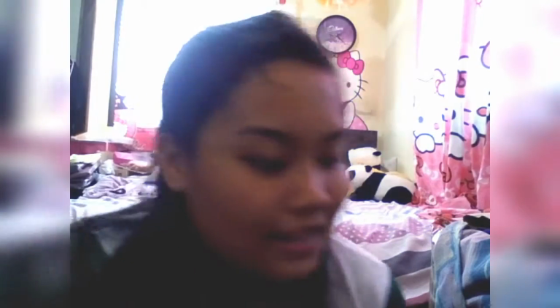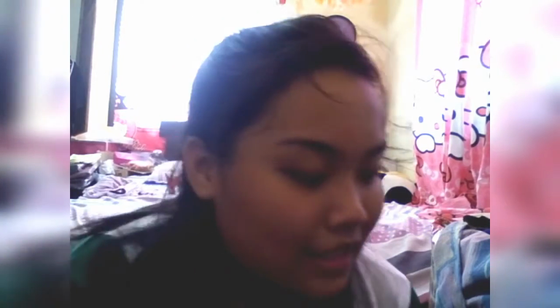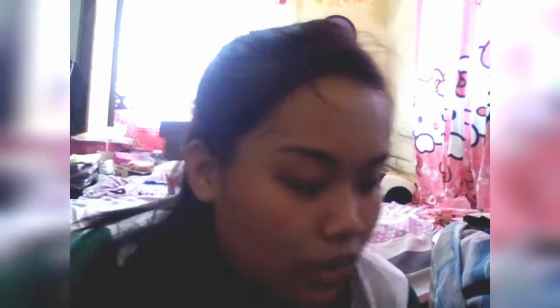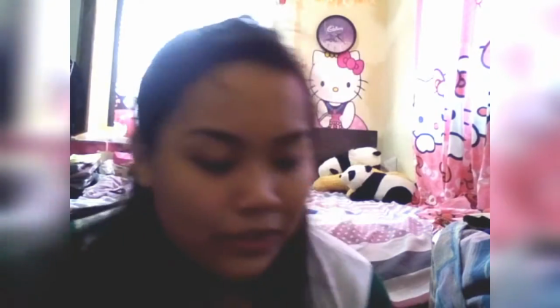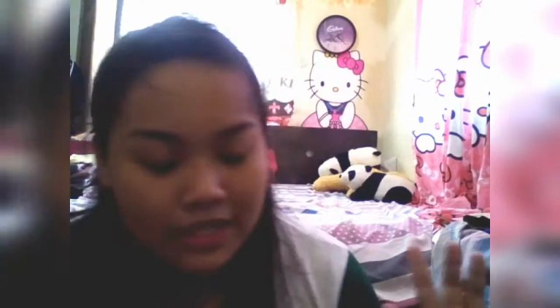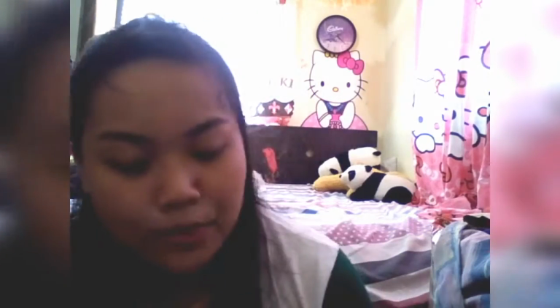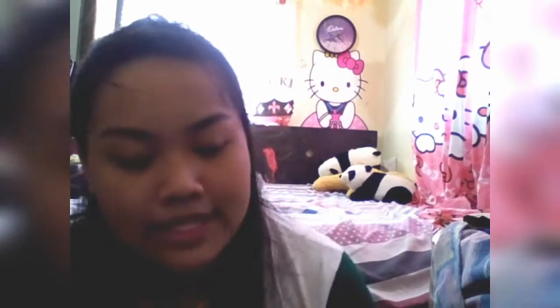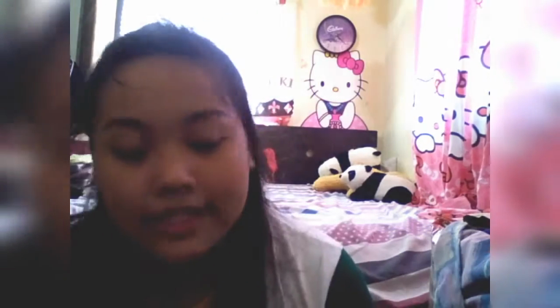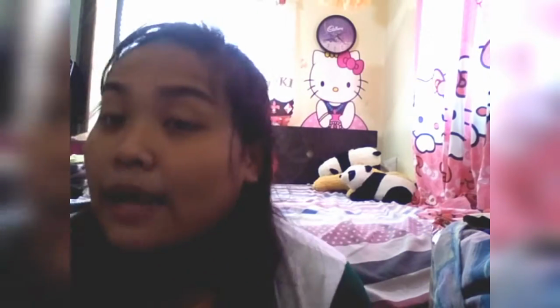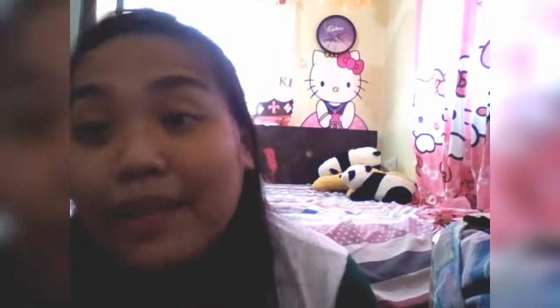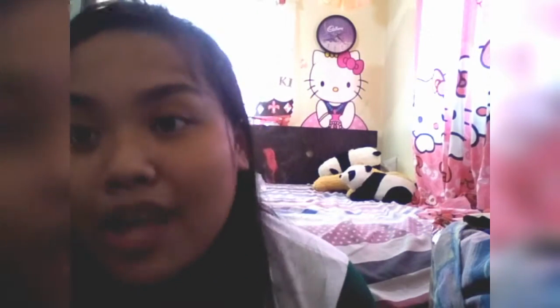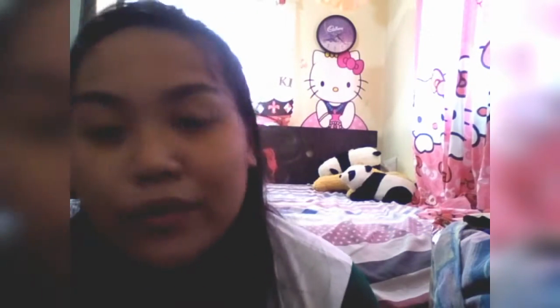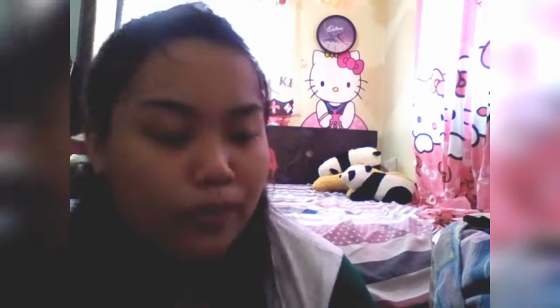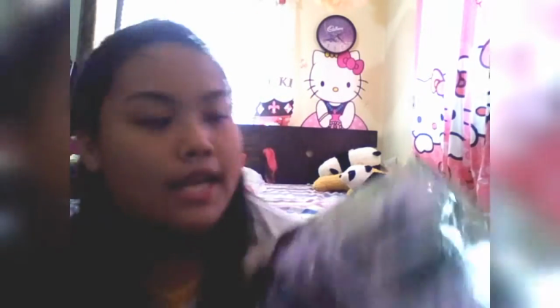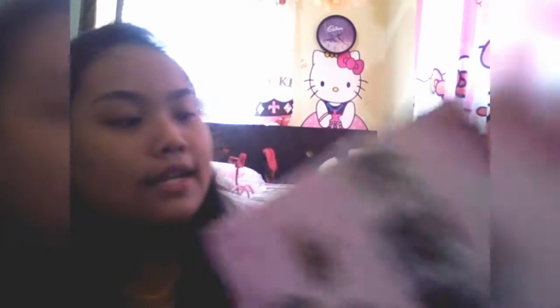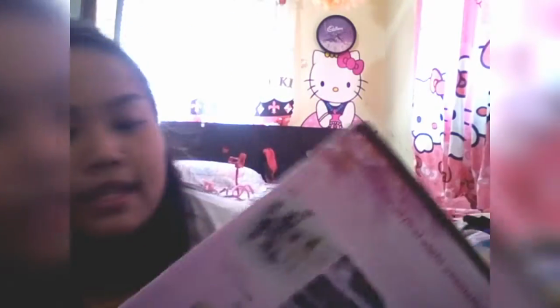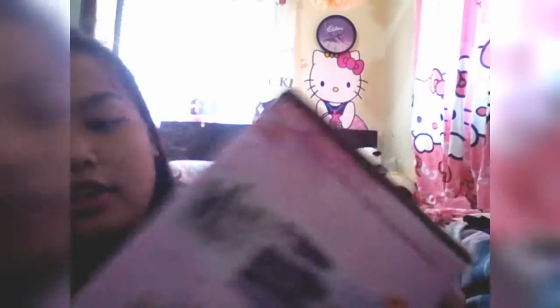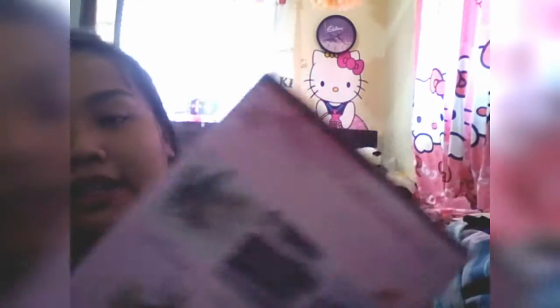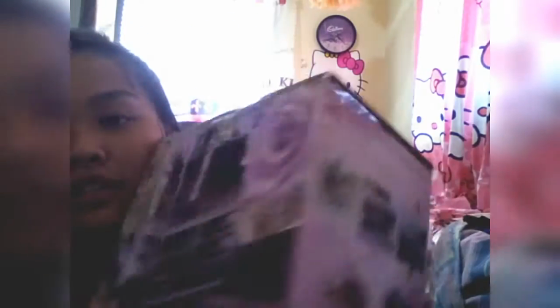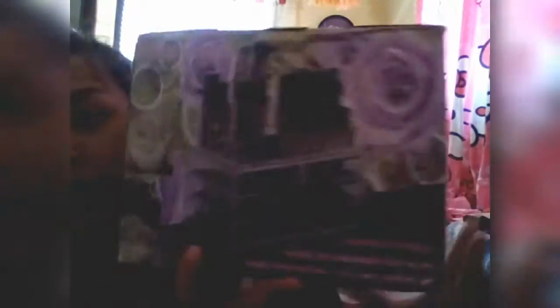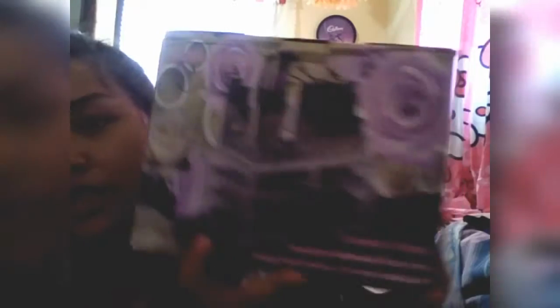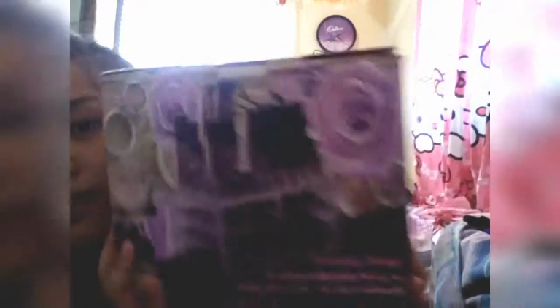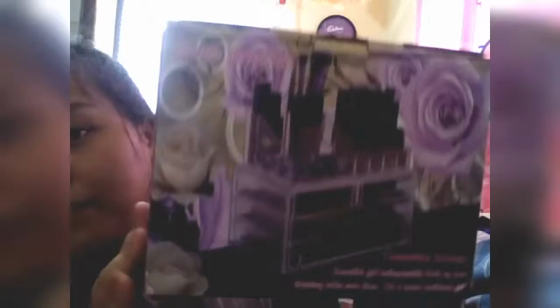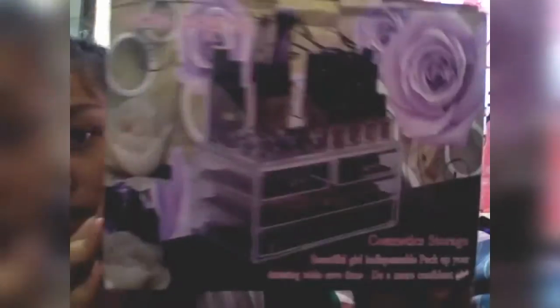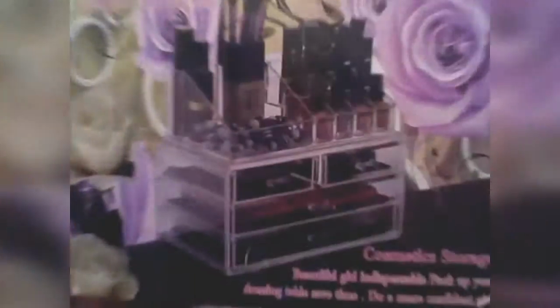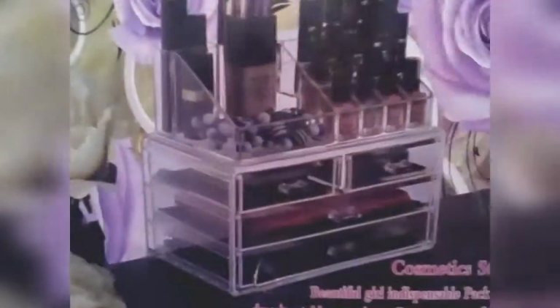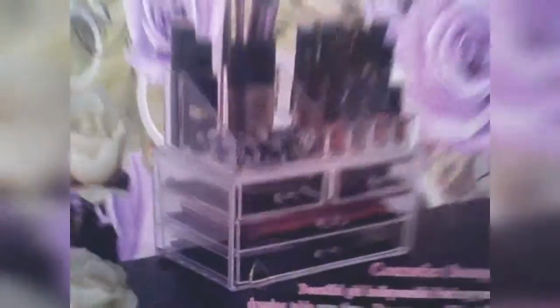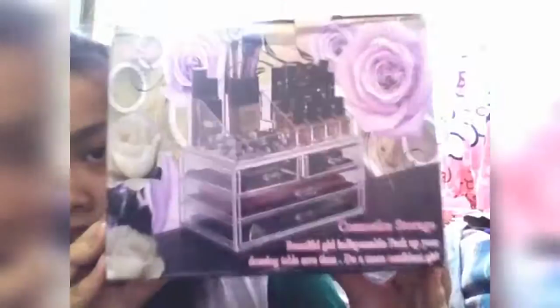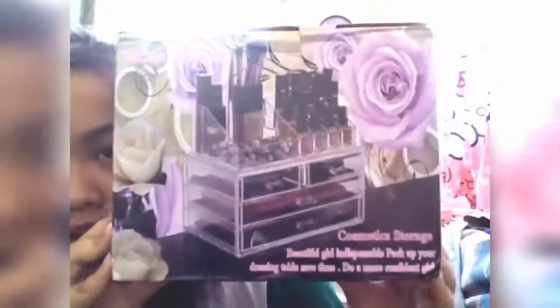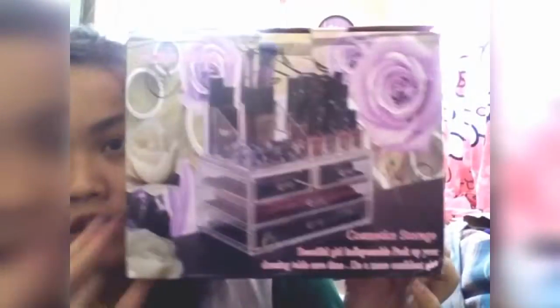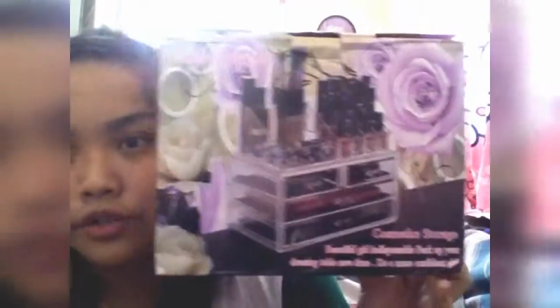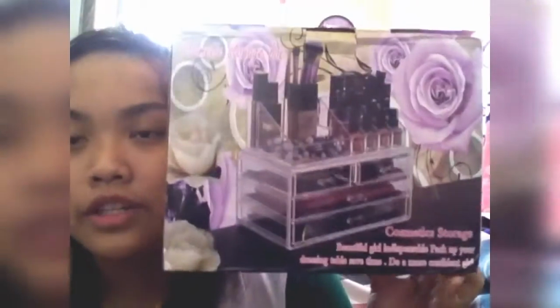And the last thing, which I'm super excited about, is this specific storage item. It is over cute!